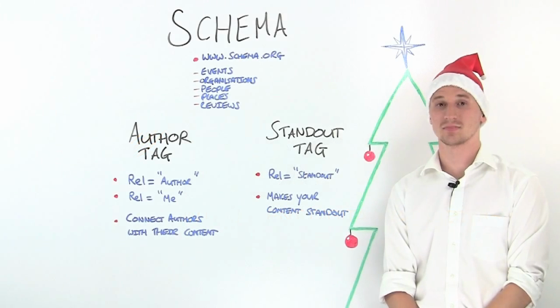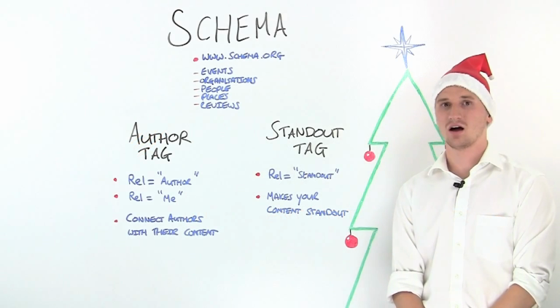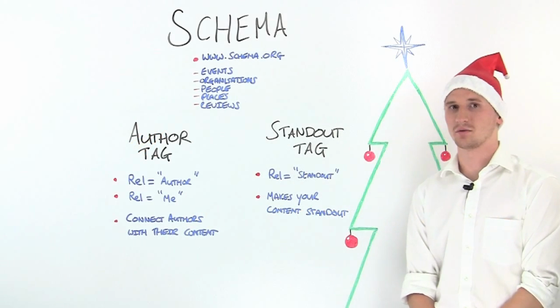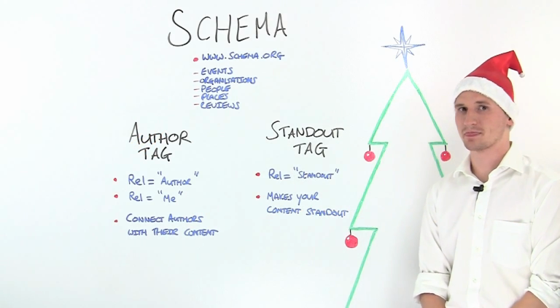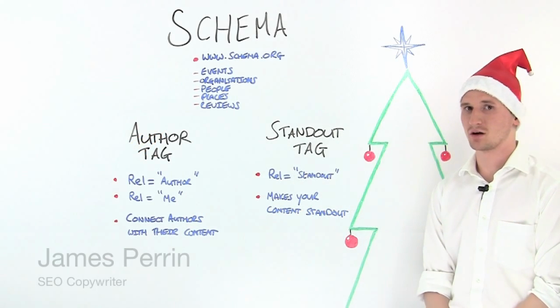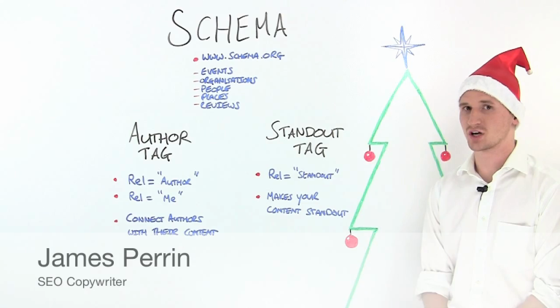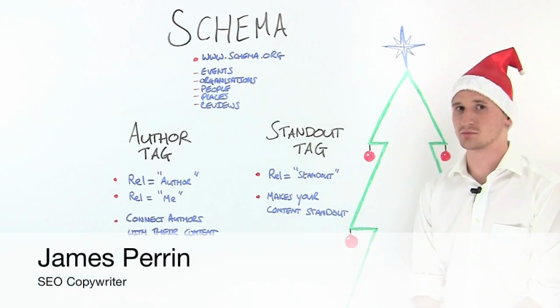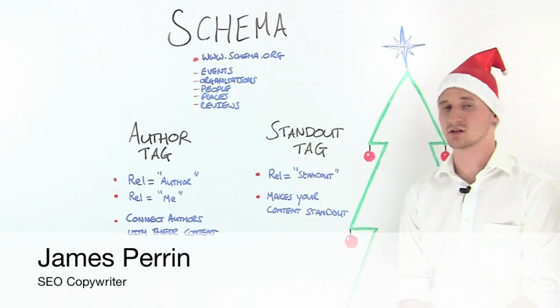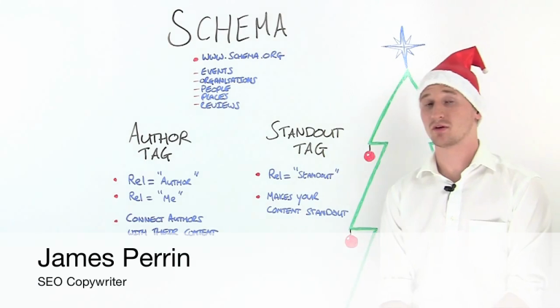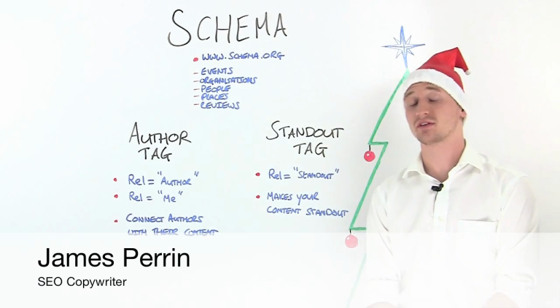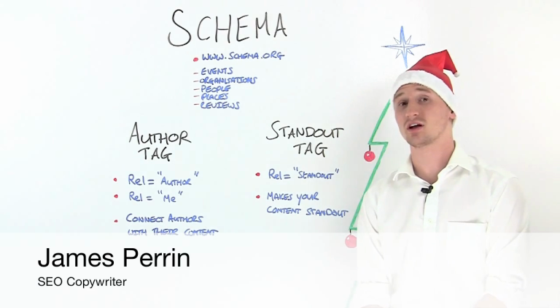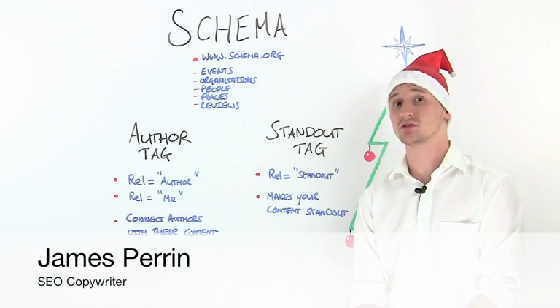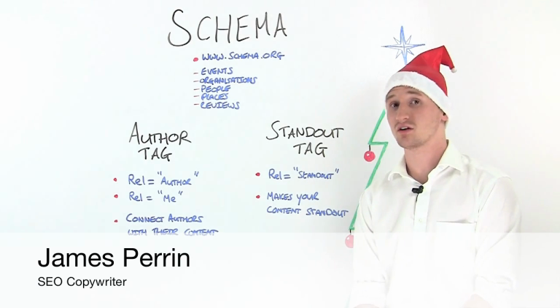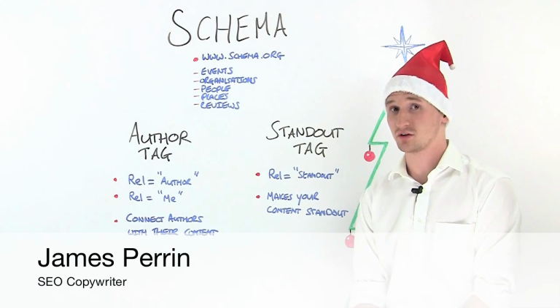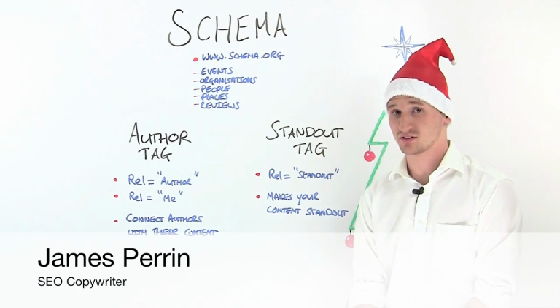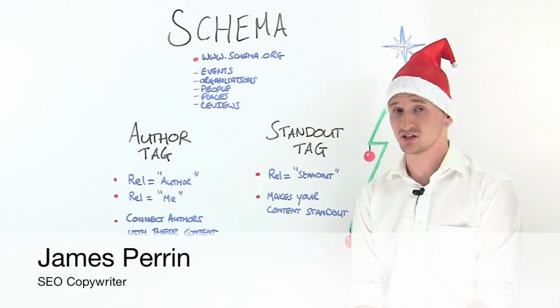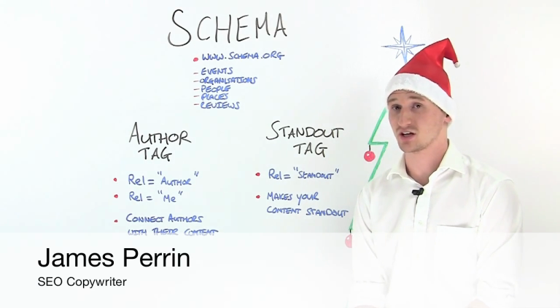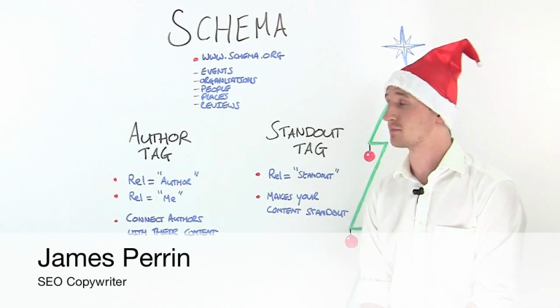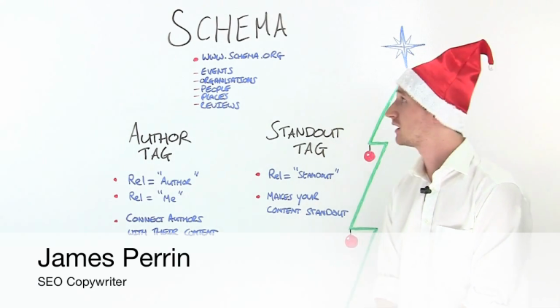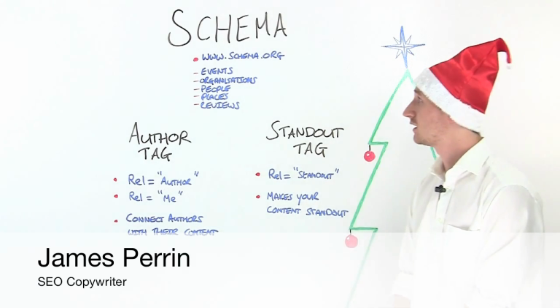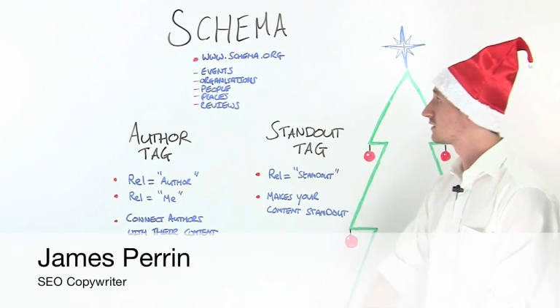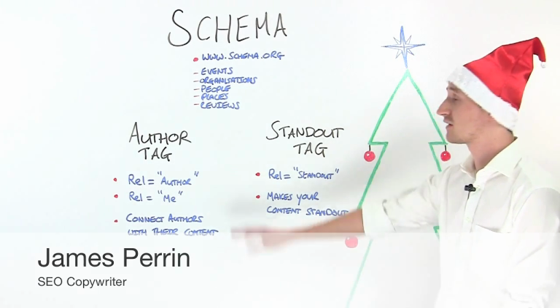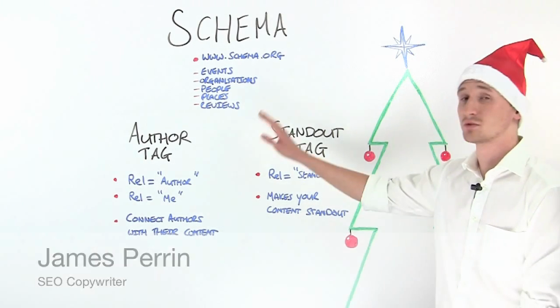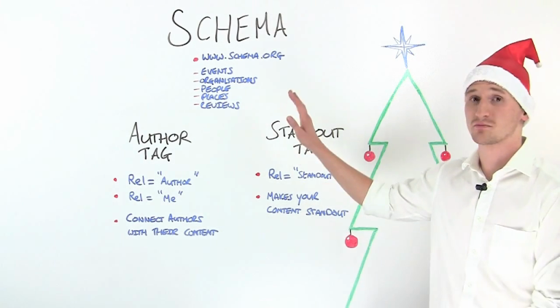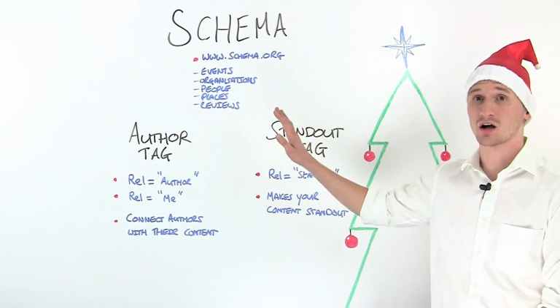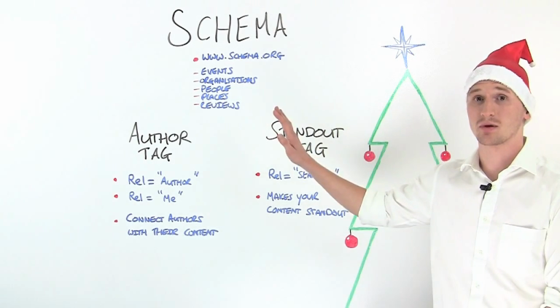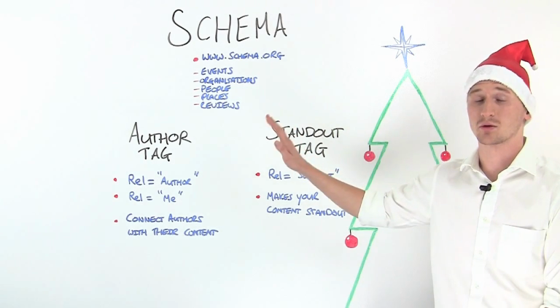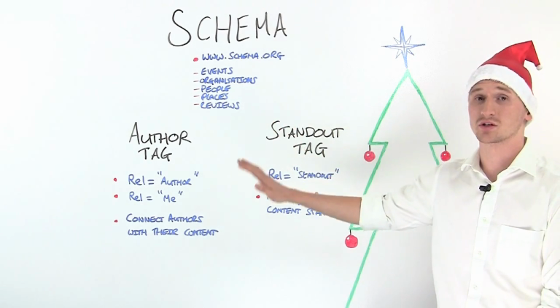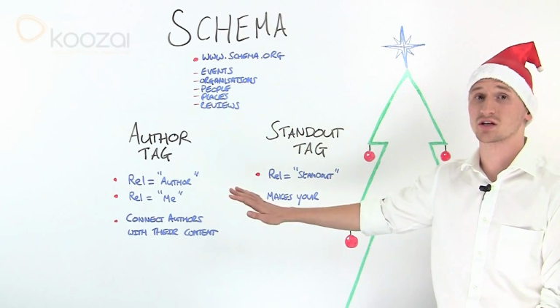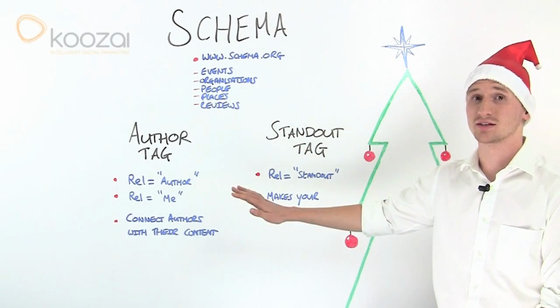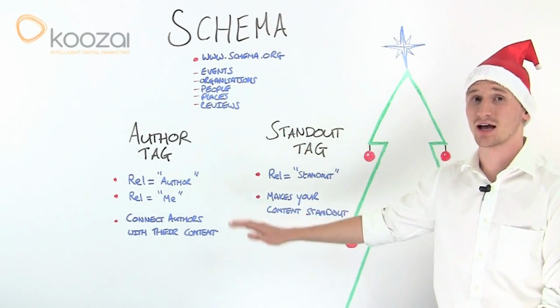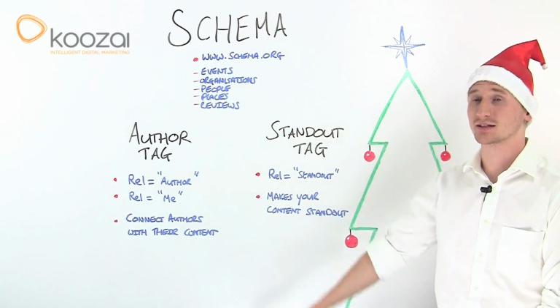Hi, I'm James, and one of the developments I've noticed this year is the development of markup language and tags.